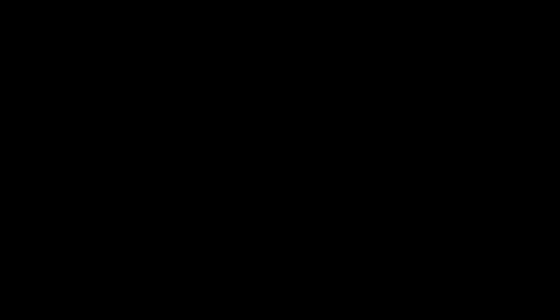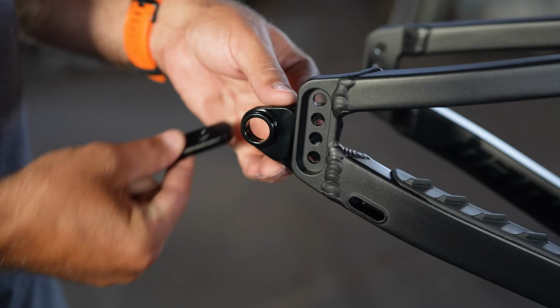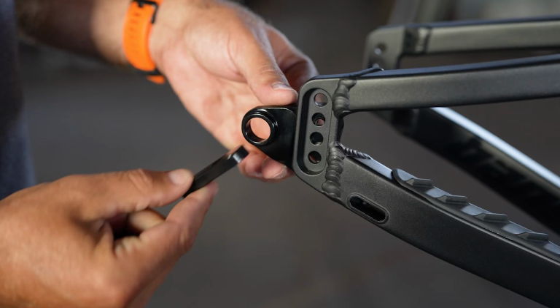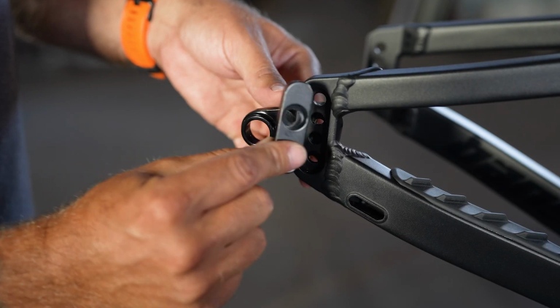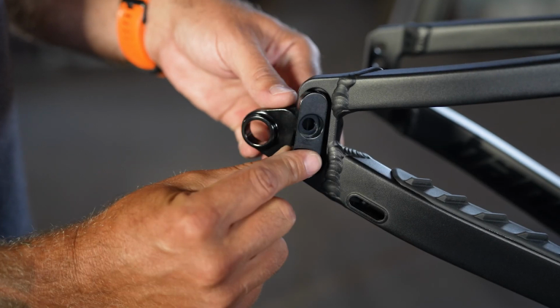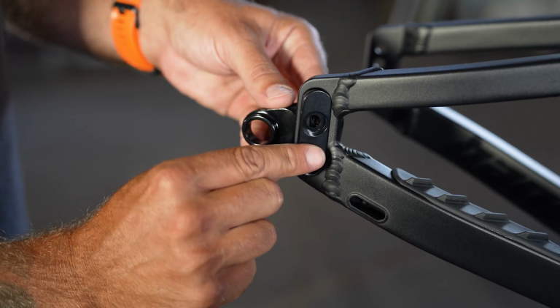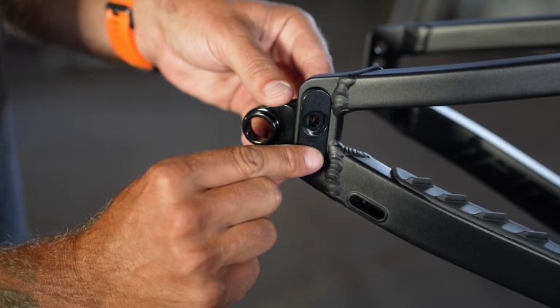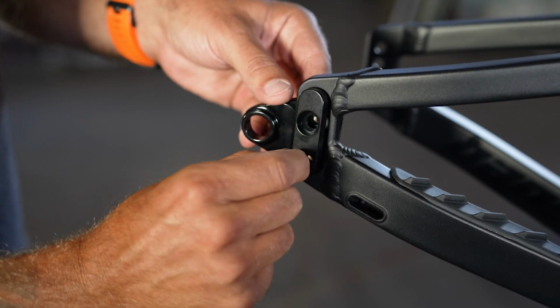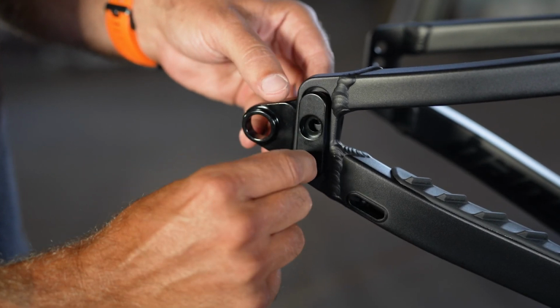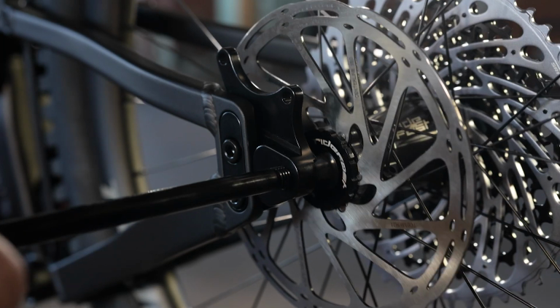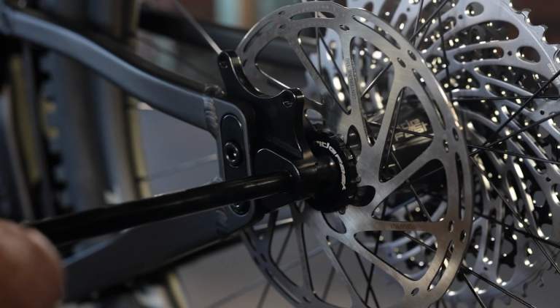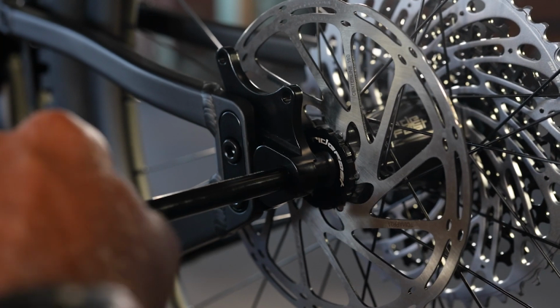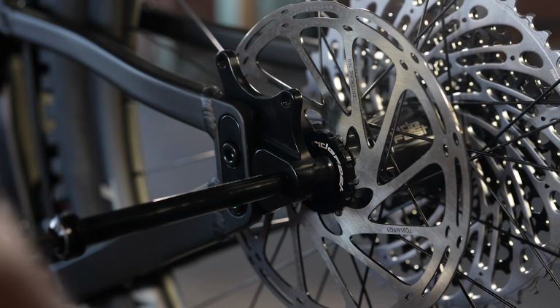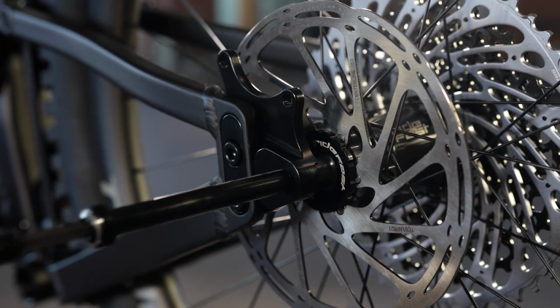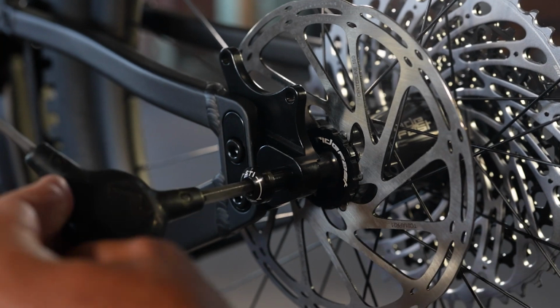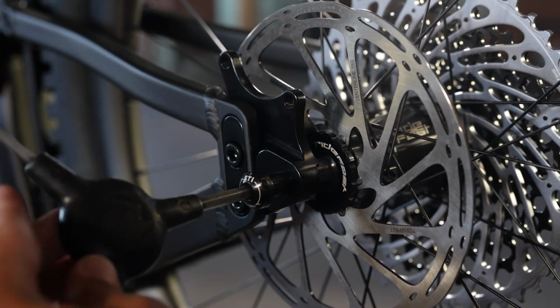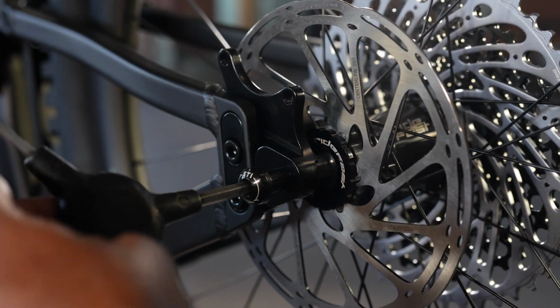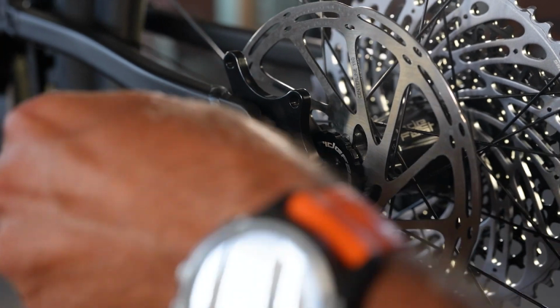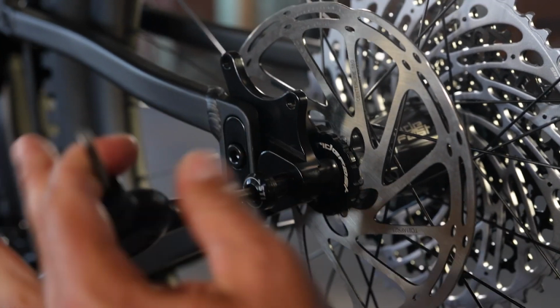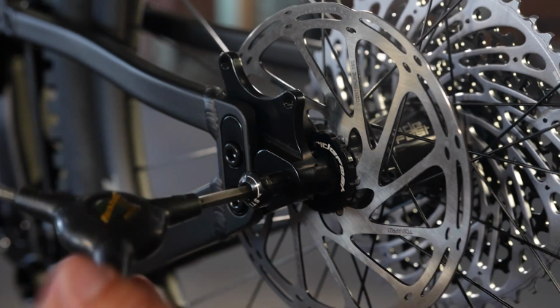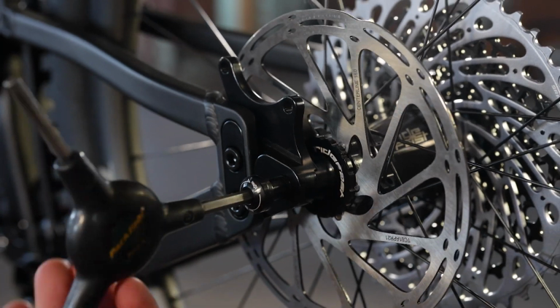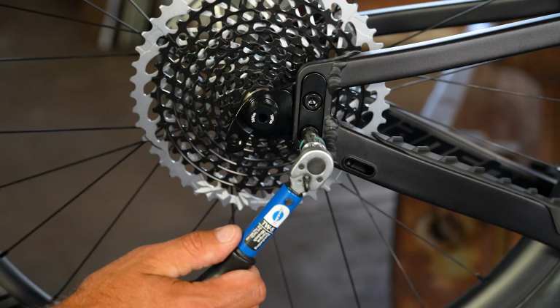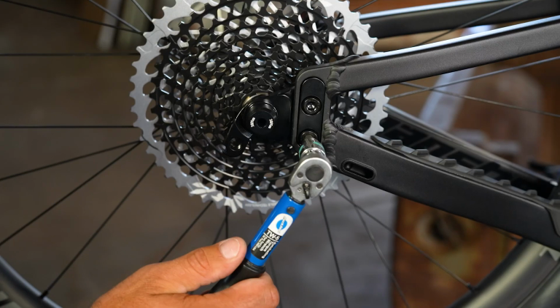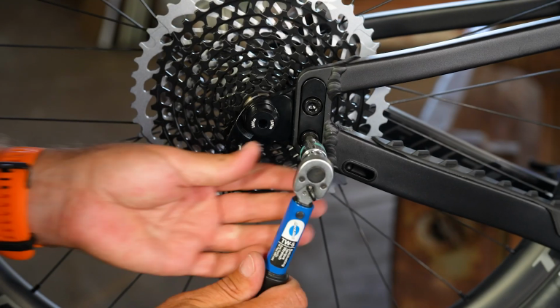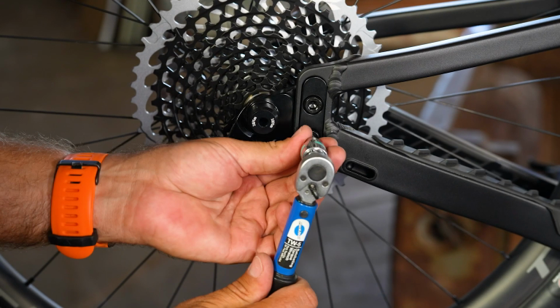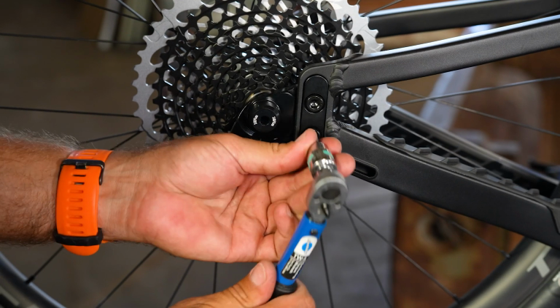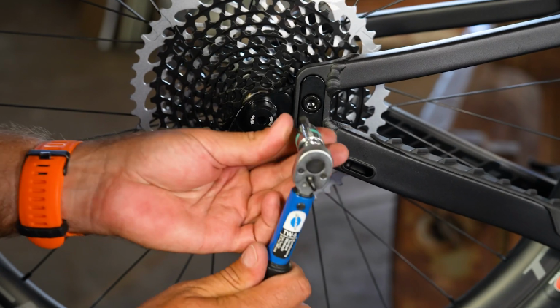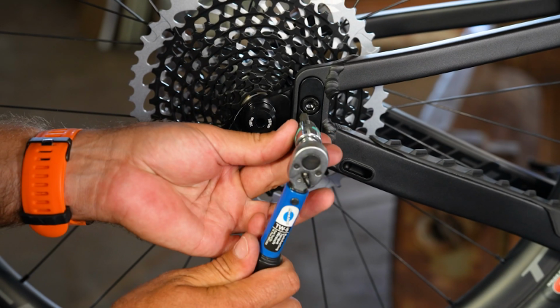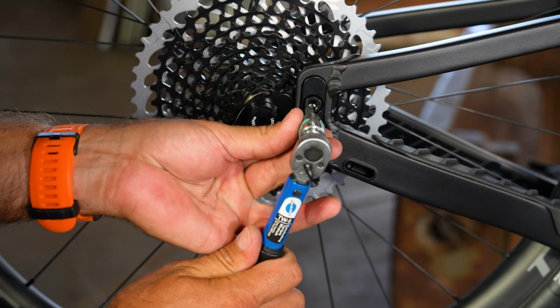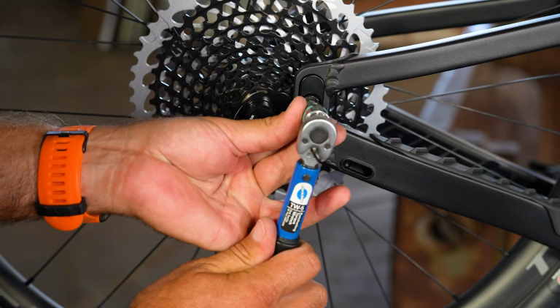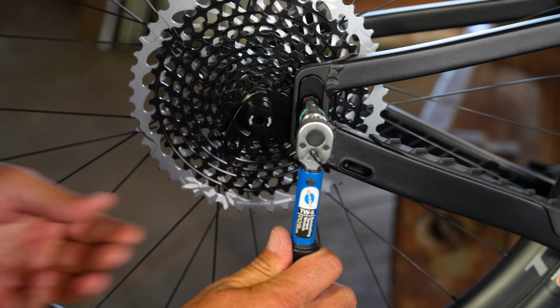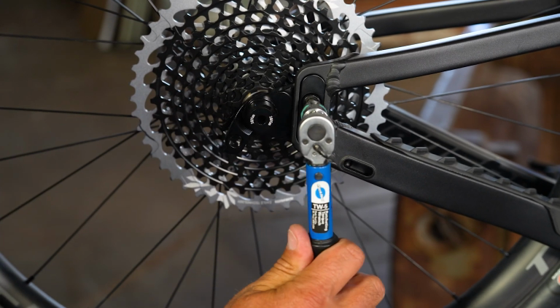Install the dropouts loosely first, then install the wheel and axle. Tighten the axle to 10 newton meters, and then tighten the four dropout bolts to 20 newton meters.